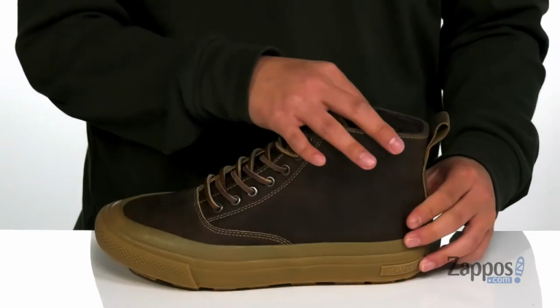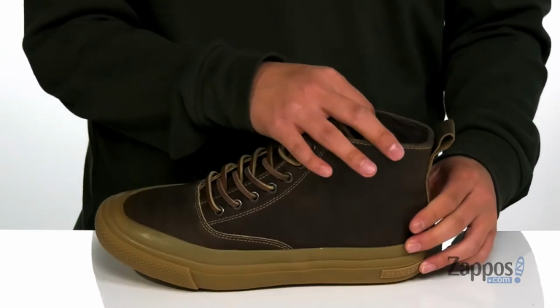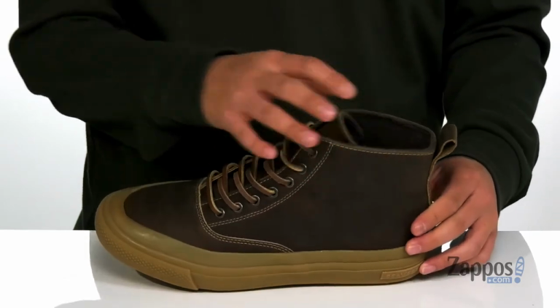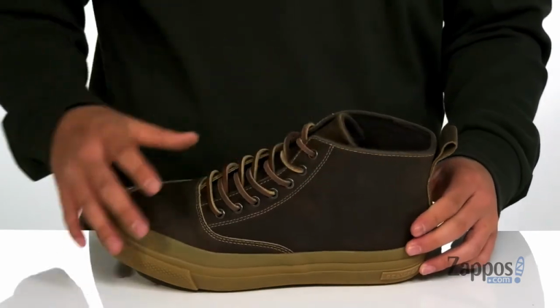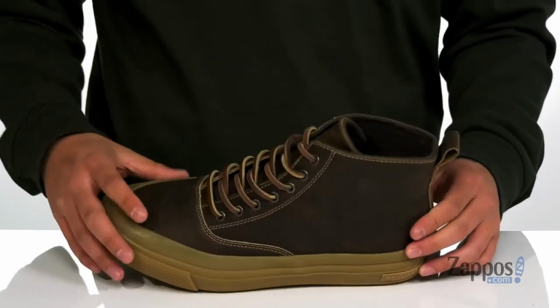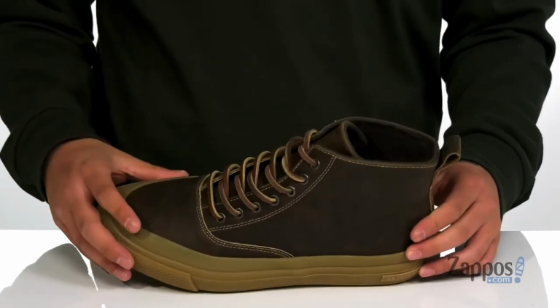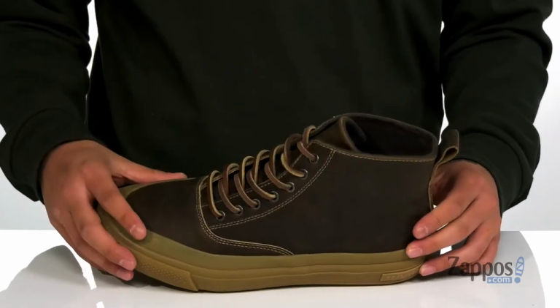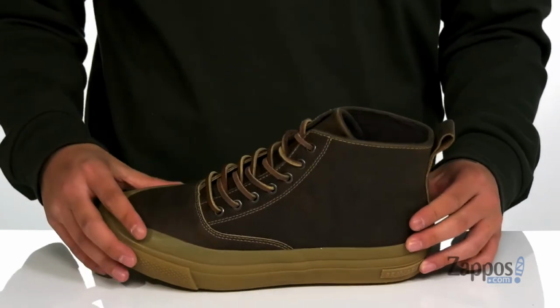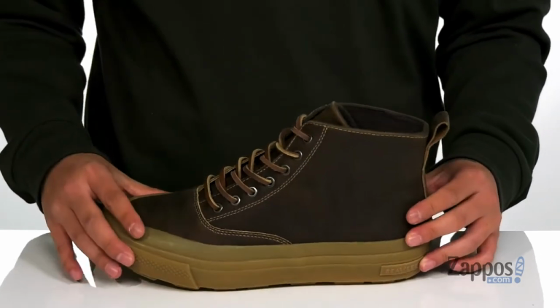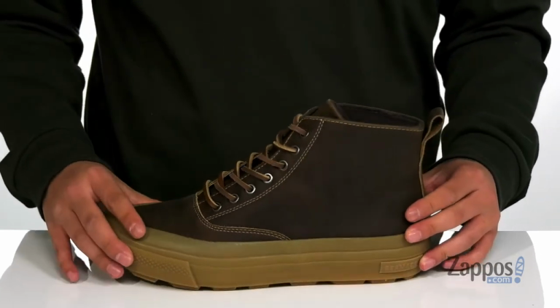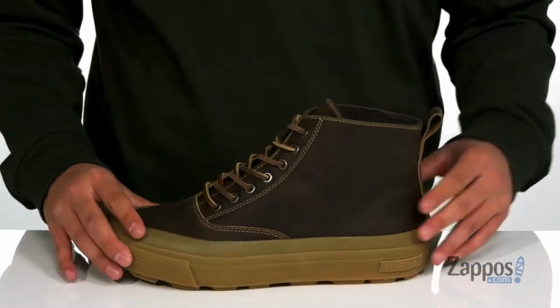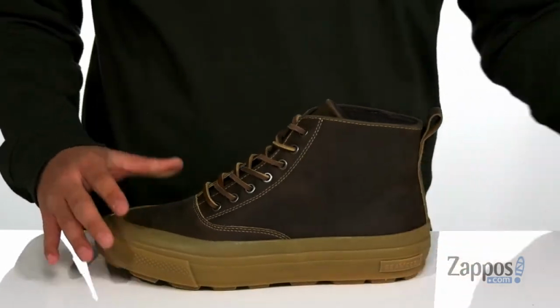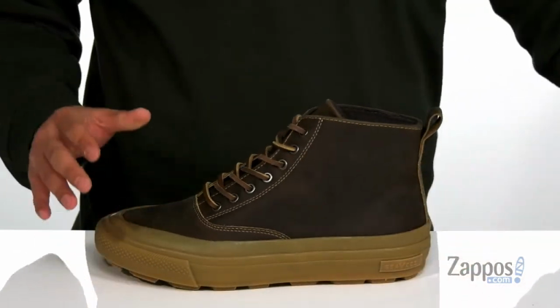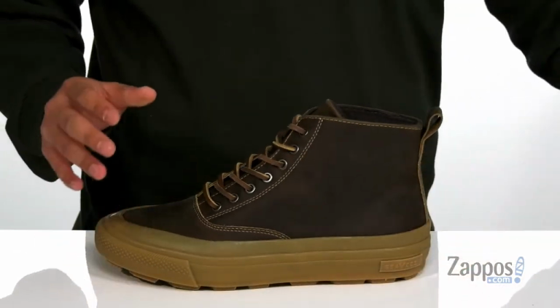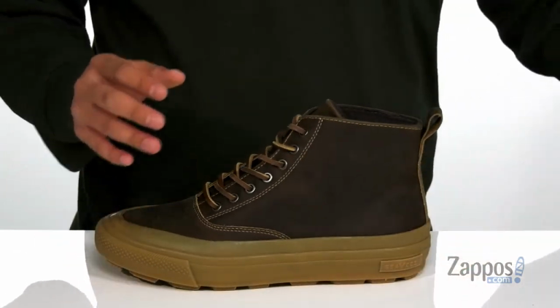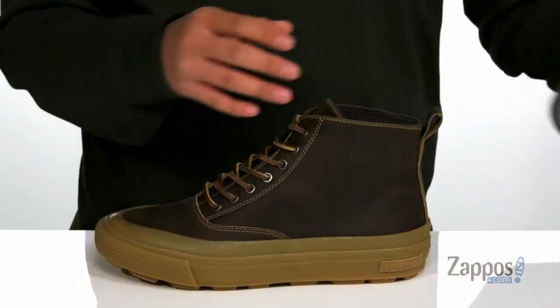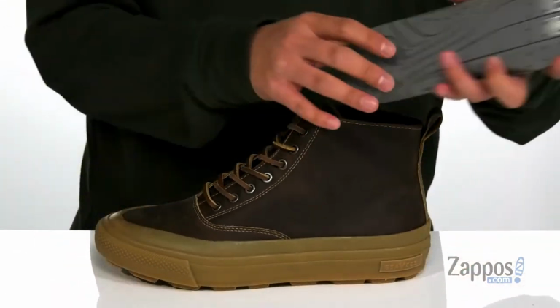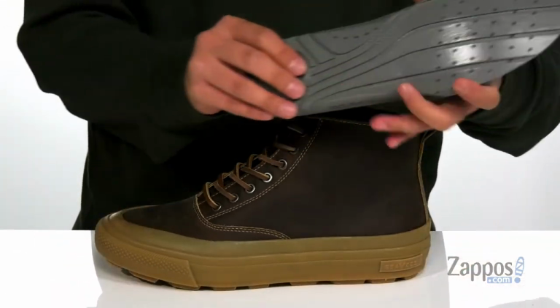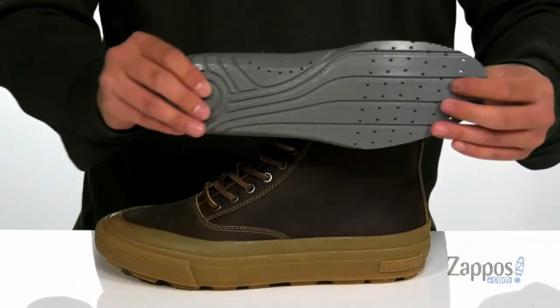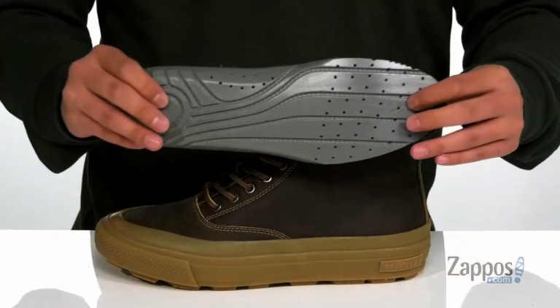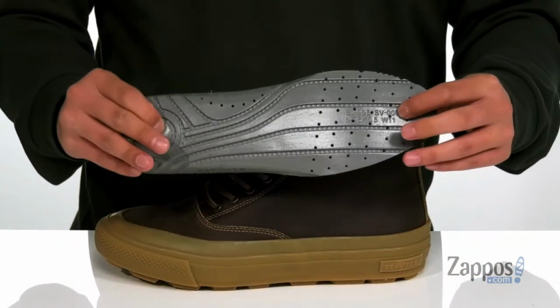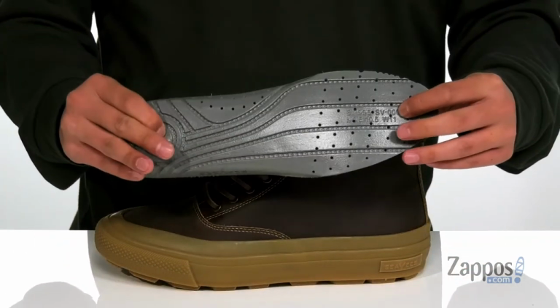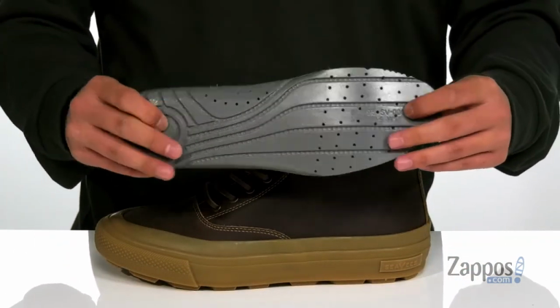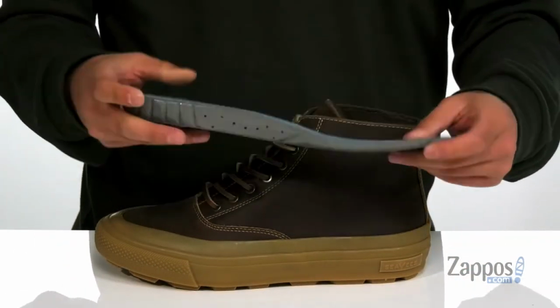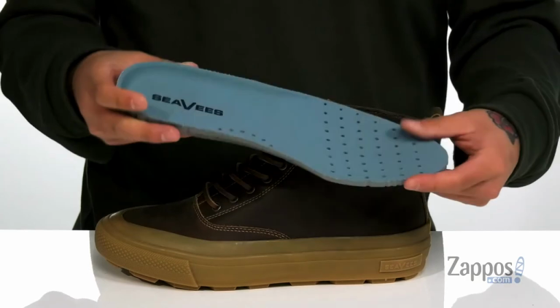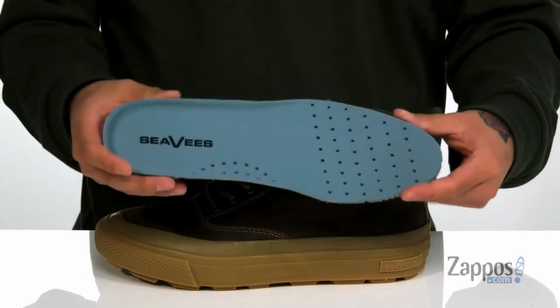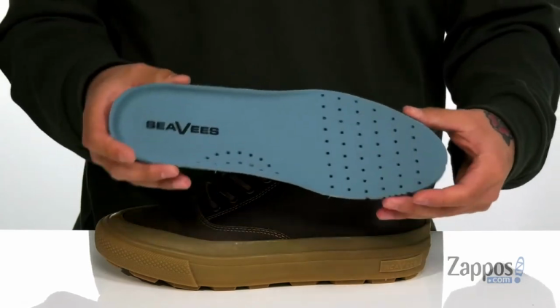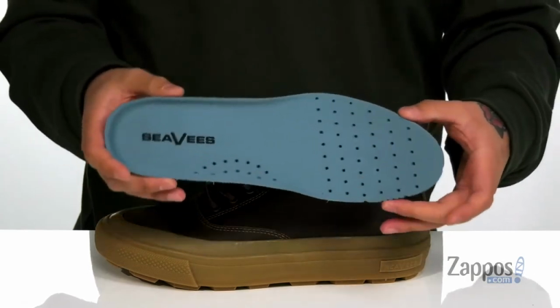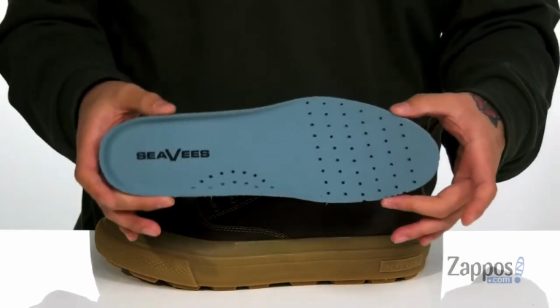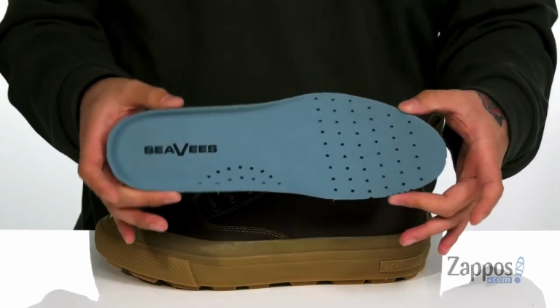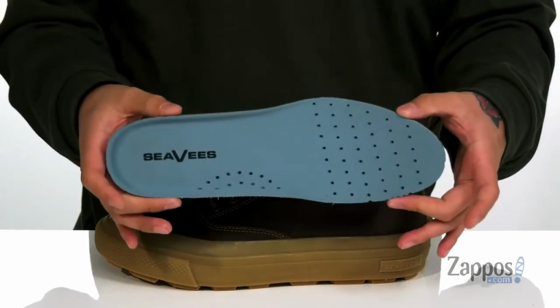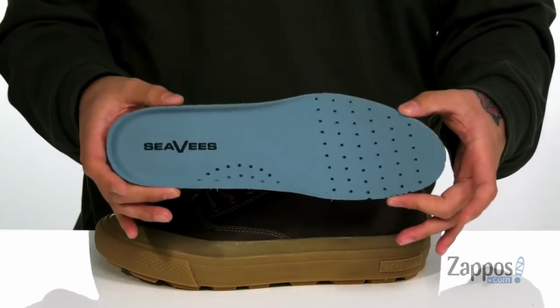A soft fleece lining is going to keep you warm and comfortable, while a removable cushioned footbed is going to help absorb shock and keep you comfortable with each and every step.